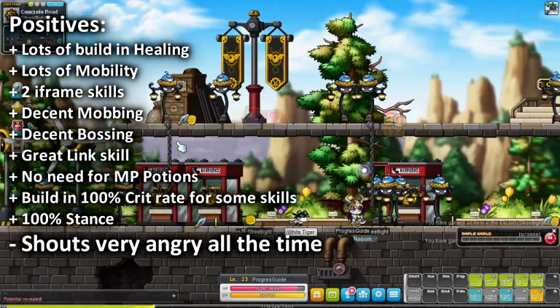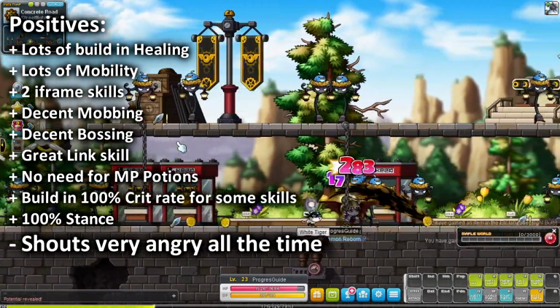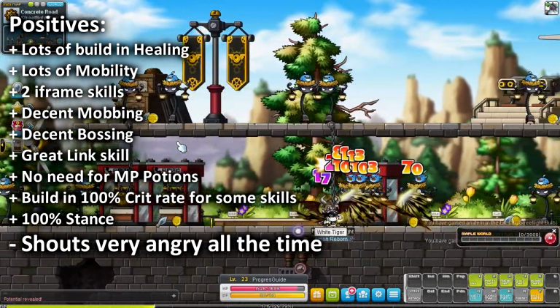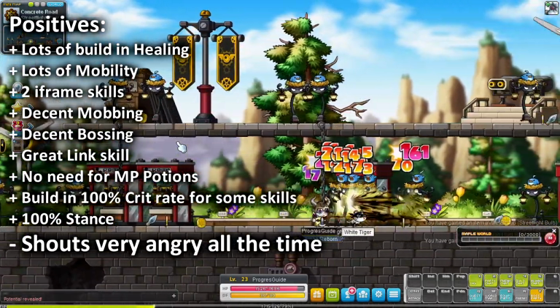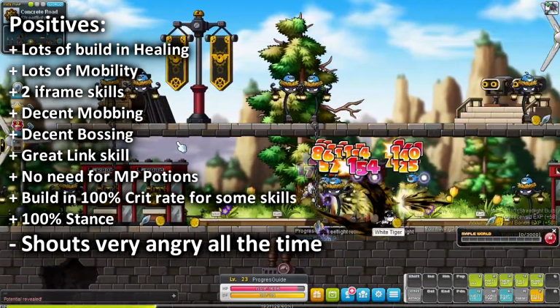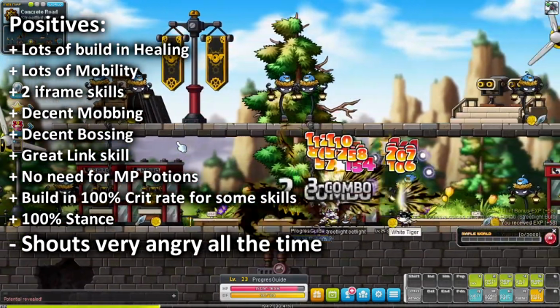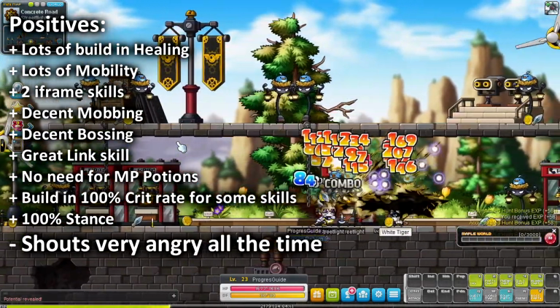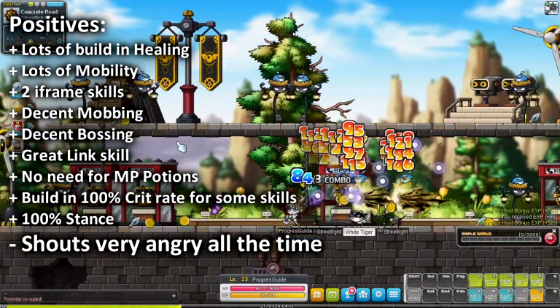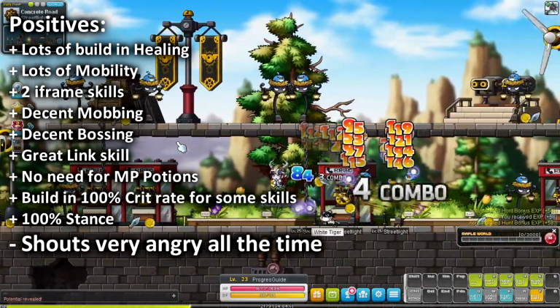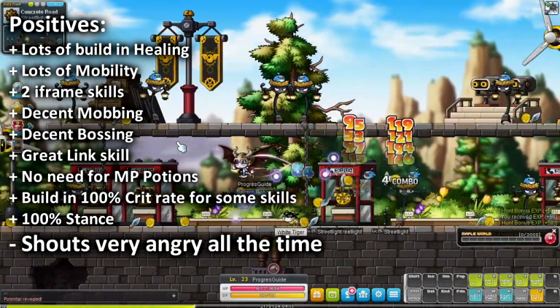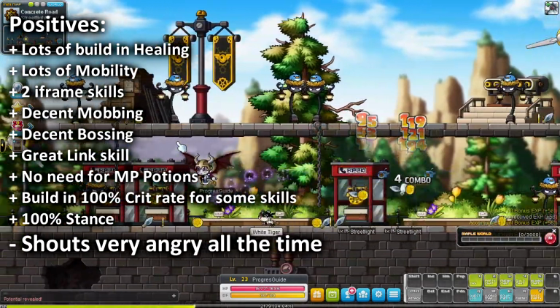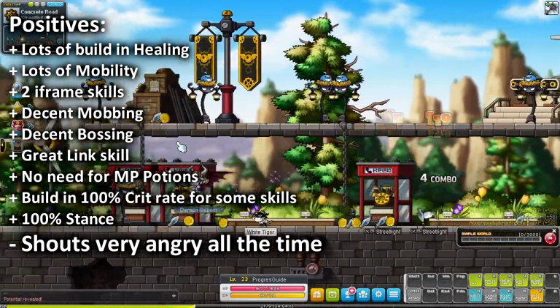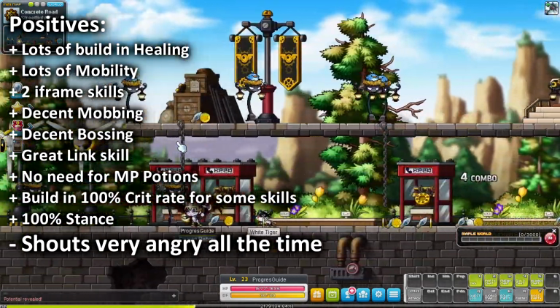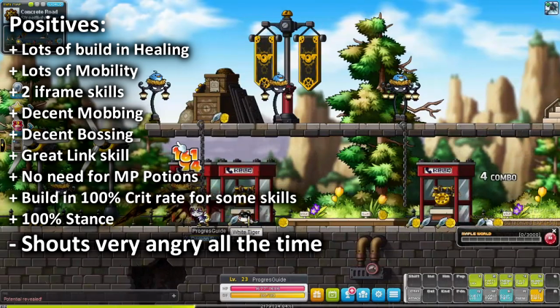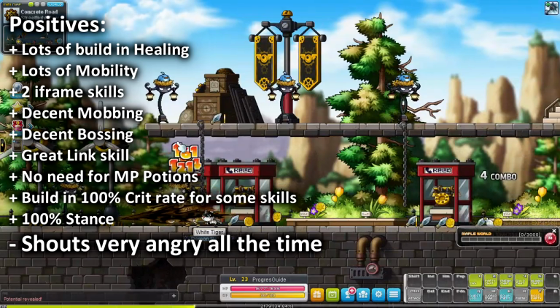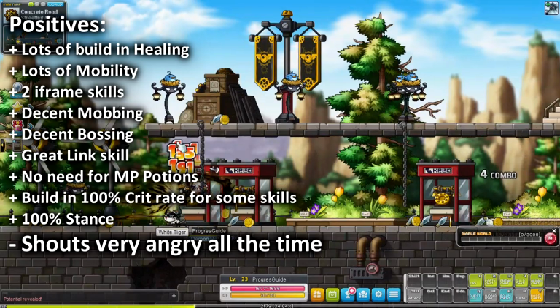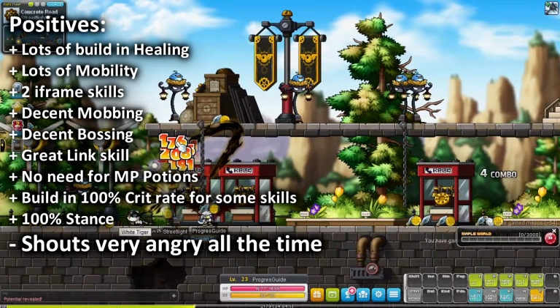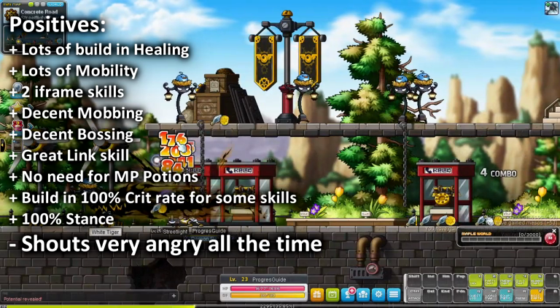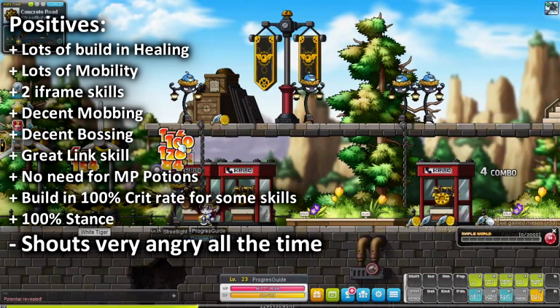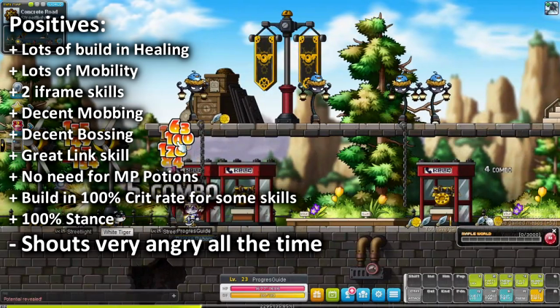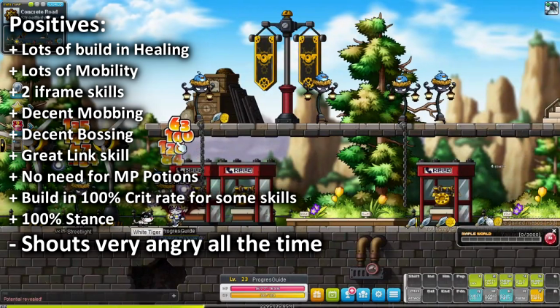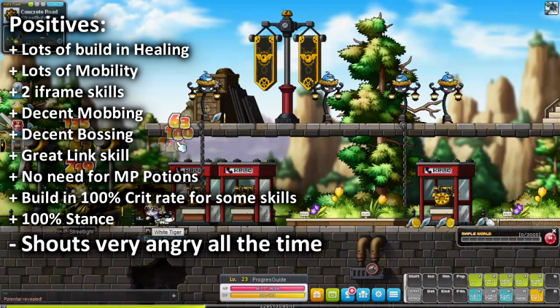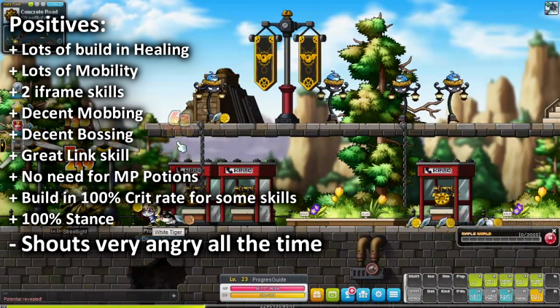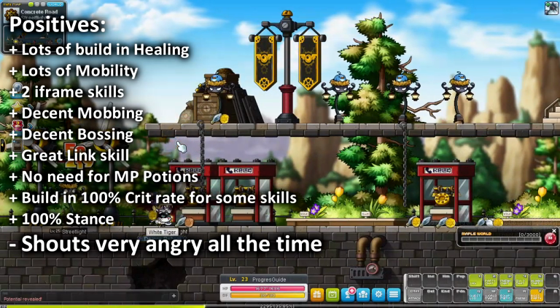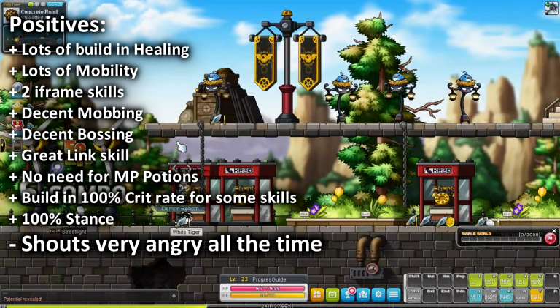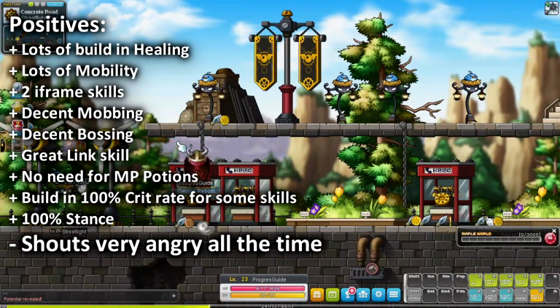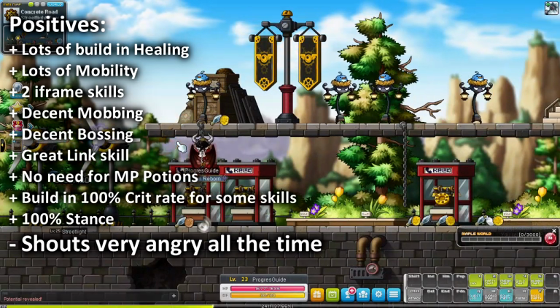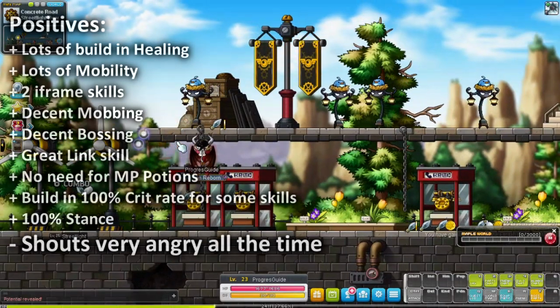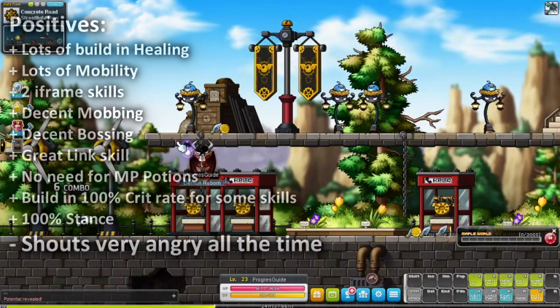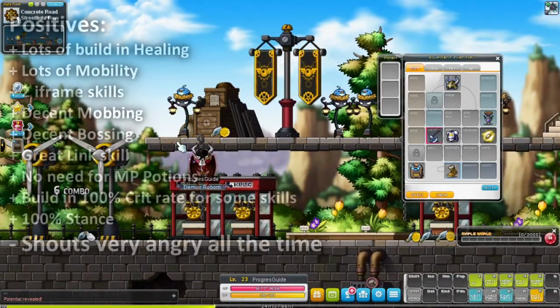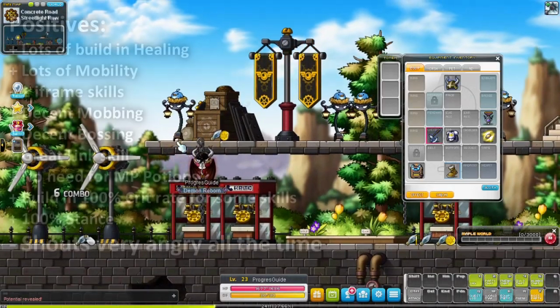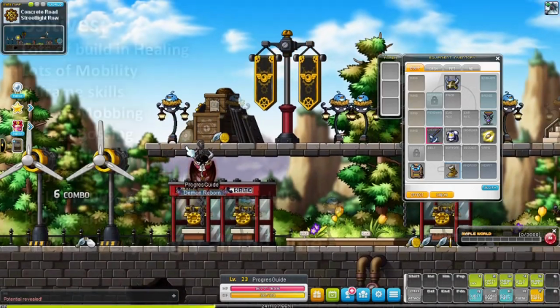They also have a passive 100% stance and start with level 20 ambition and willpower. This class's toolkit is just amazing.